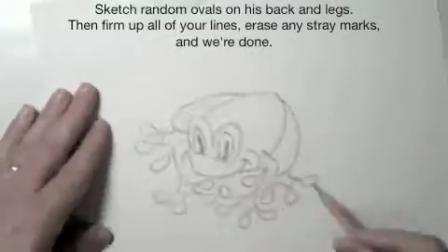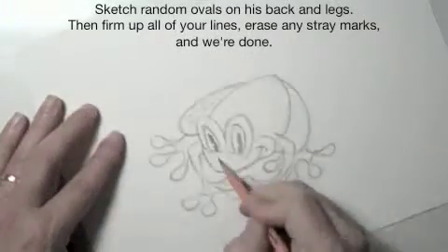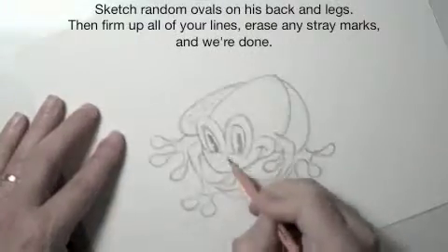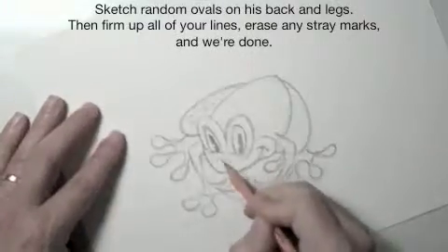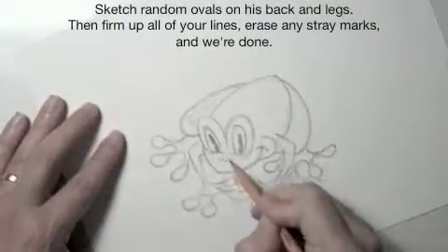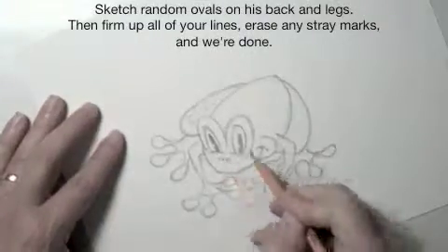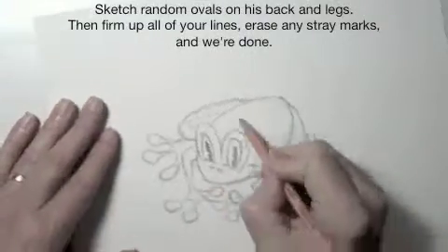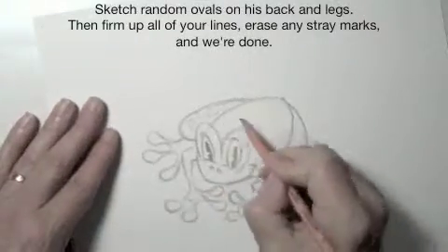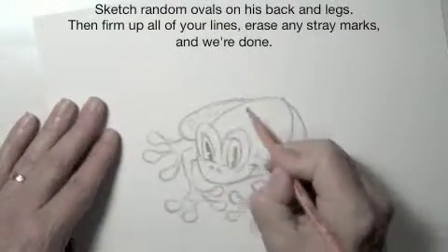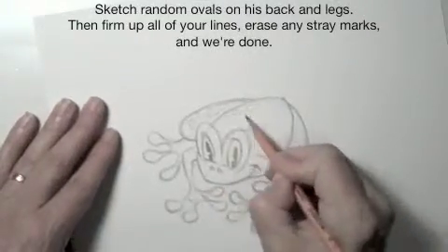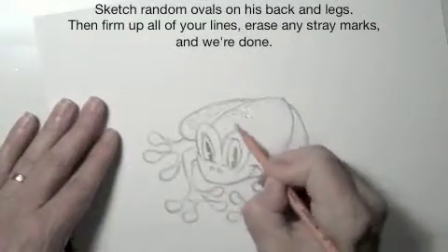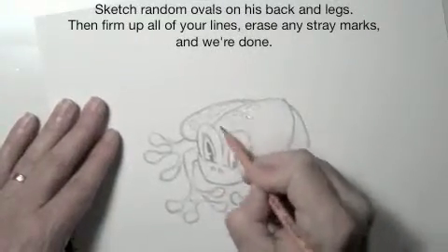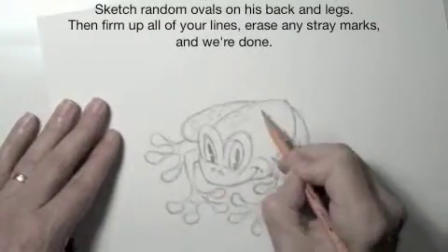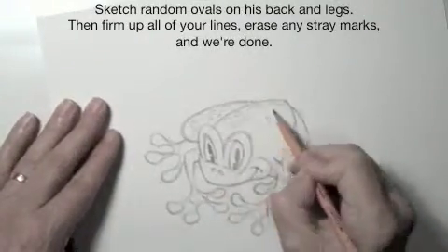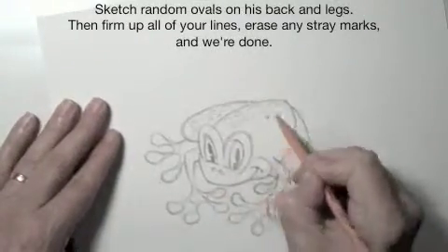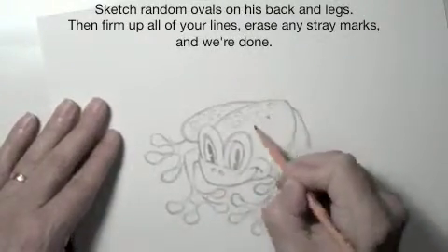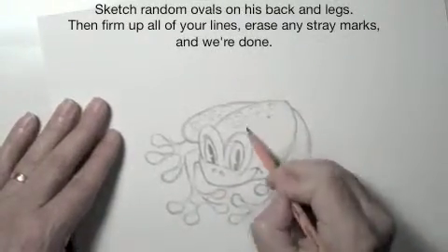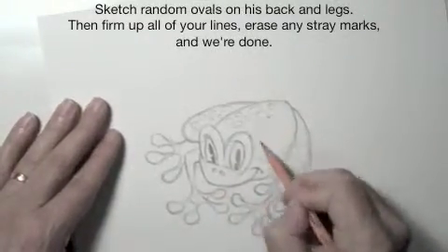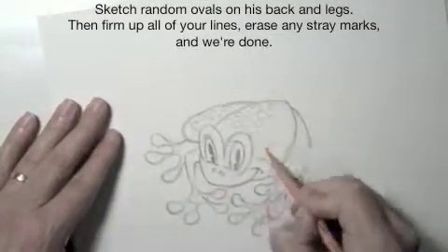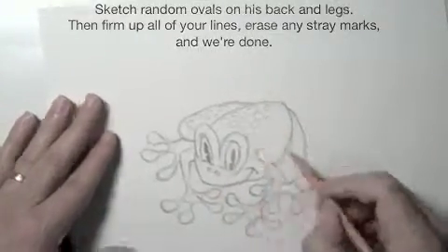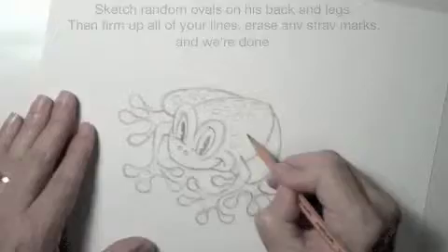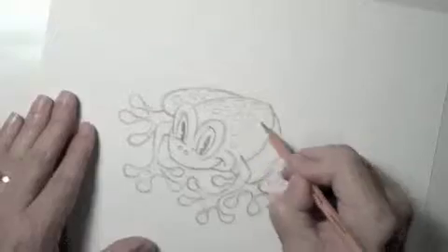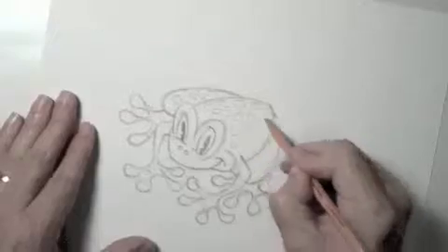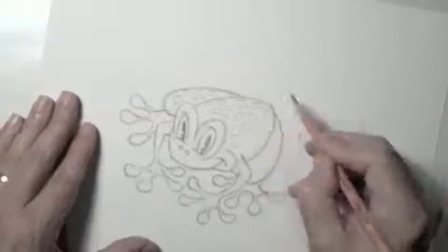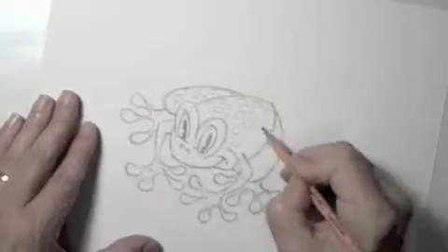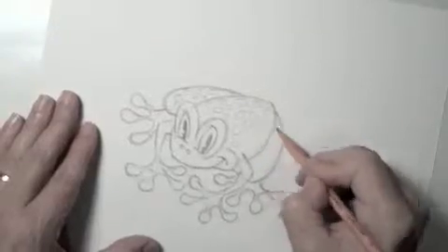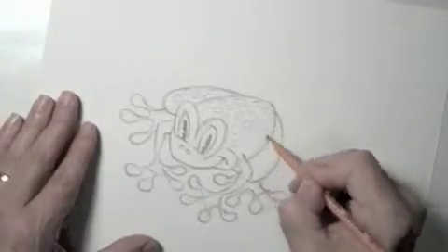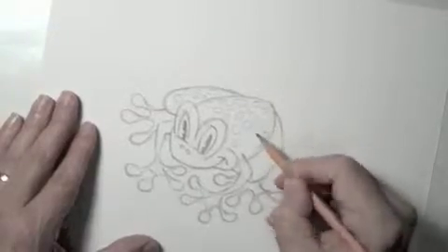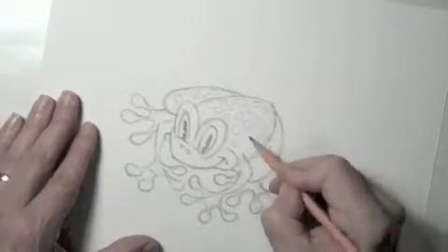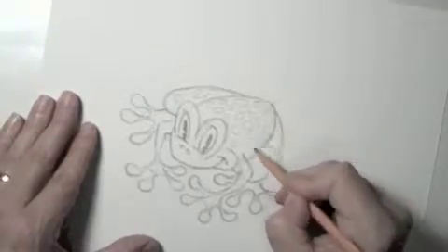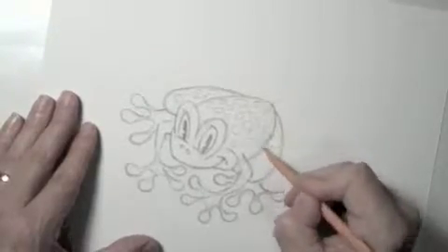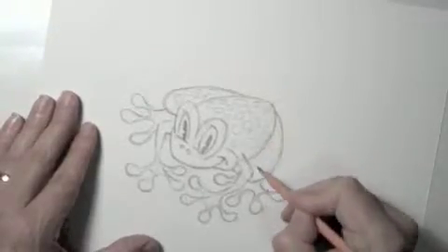Sketch random ovals on his back and legs, then firm up all of your lines, erase any stray marks, and we're done.